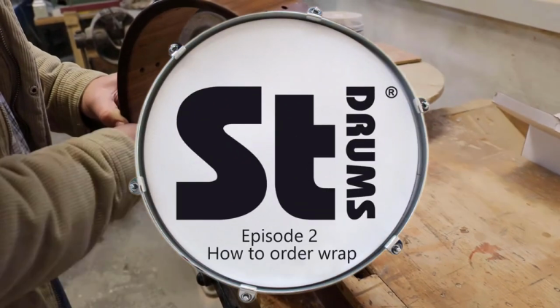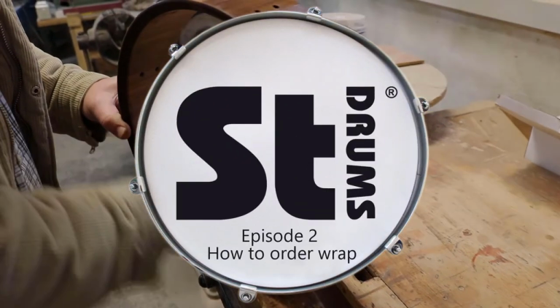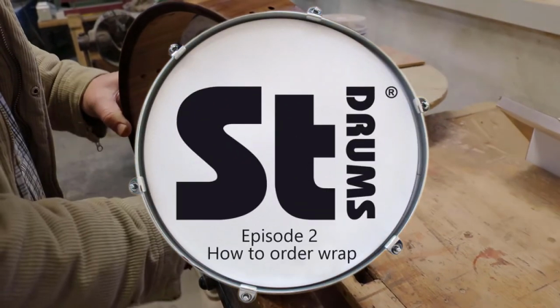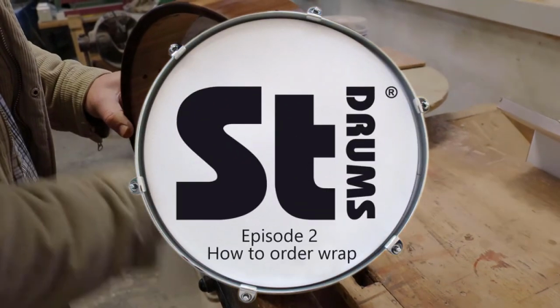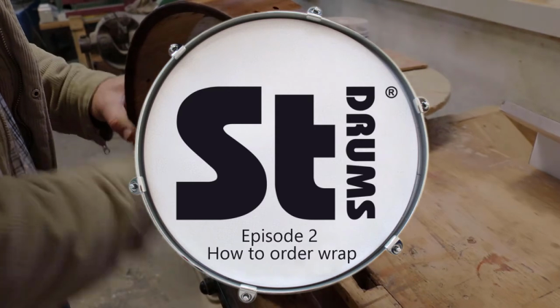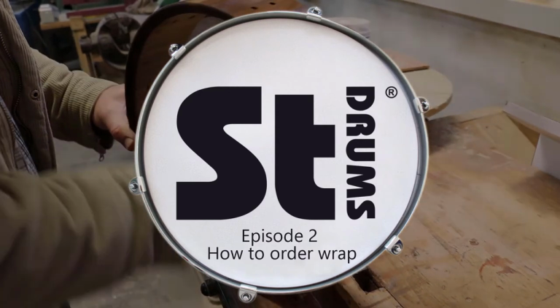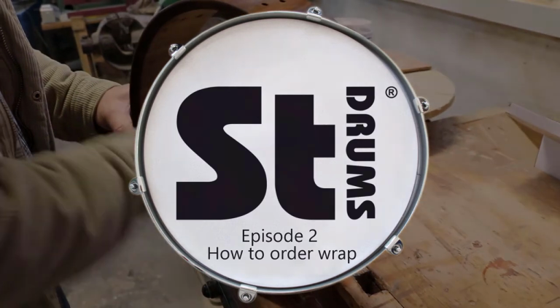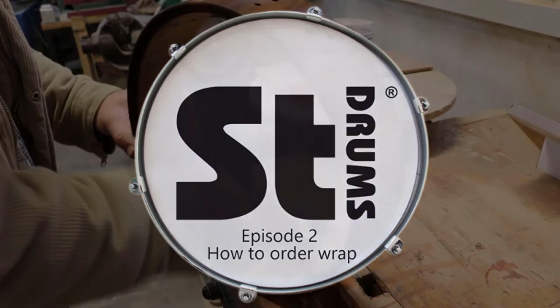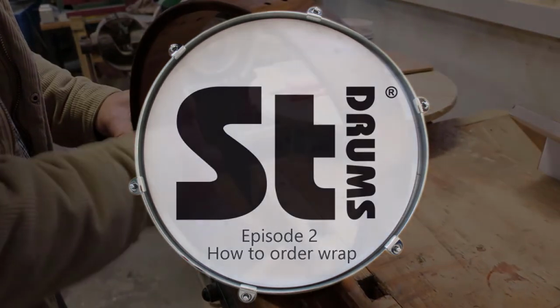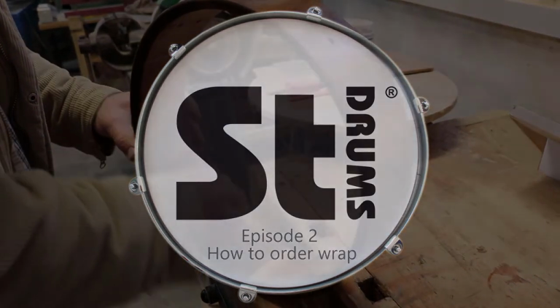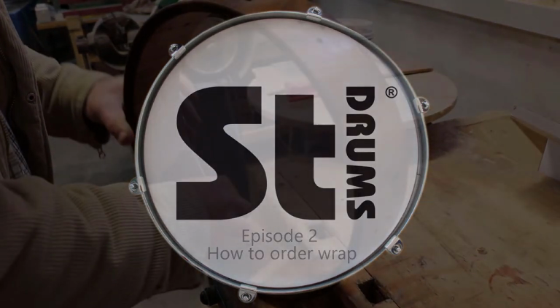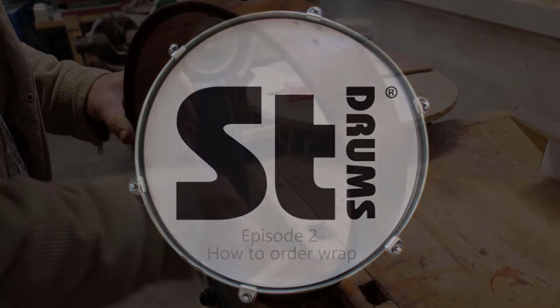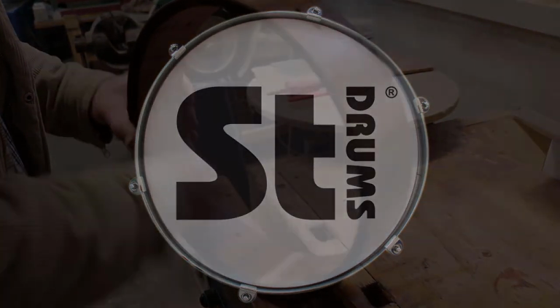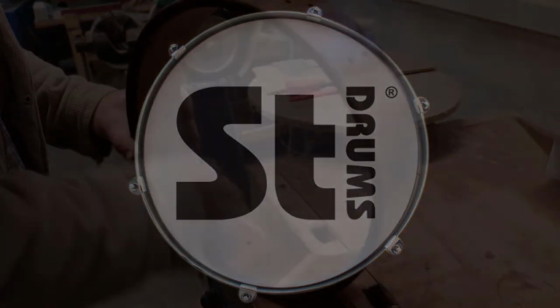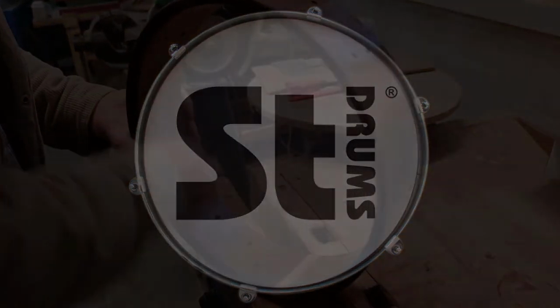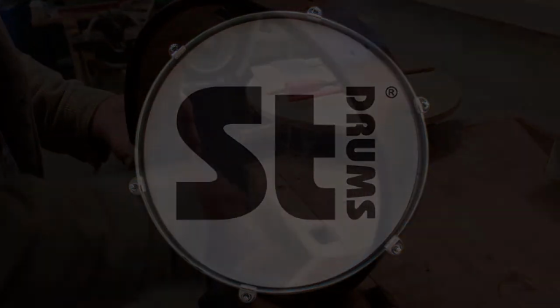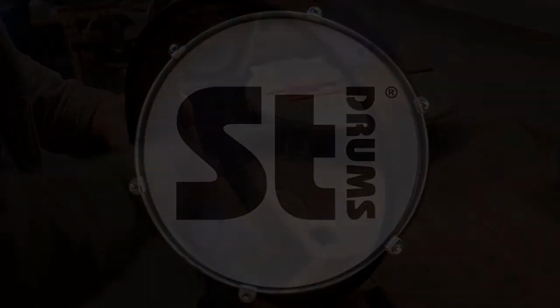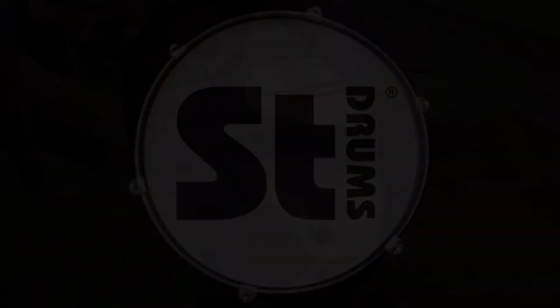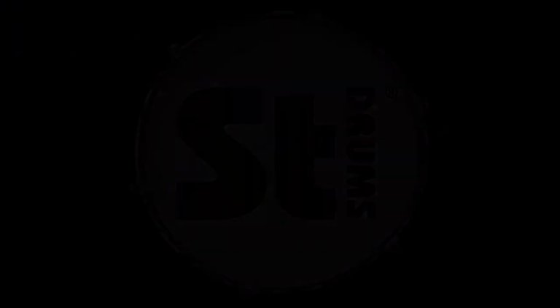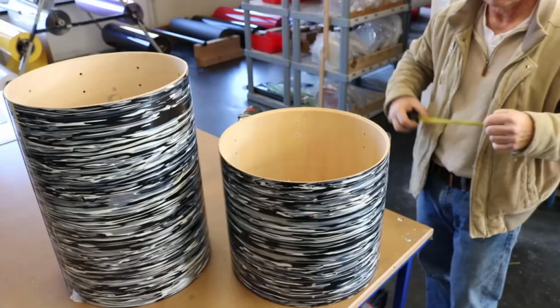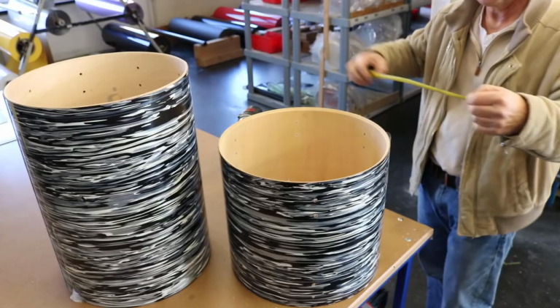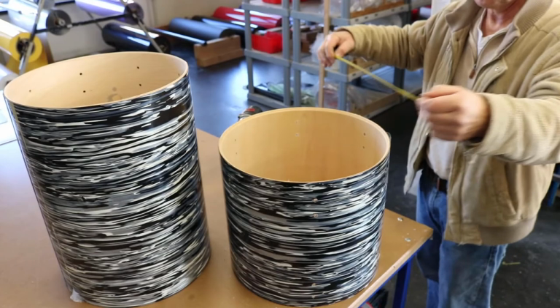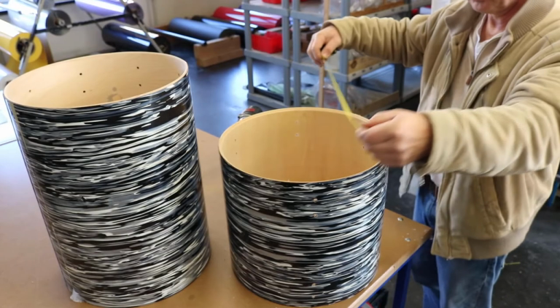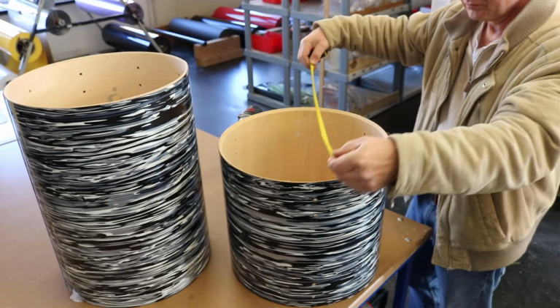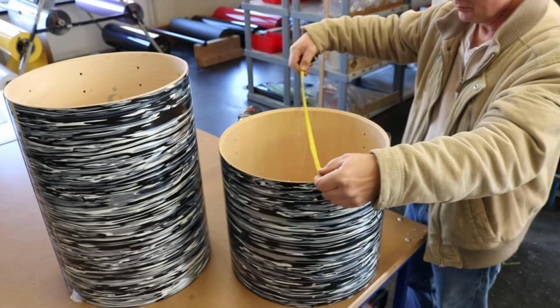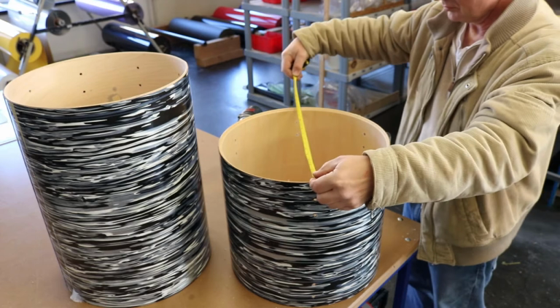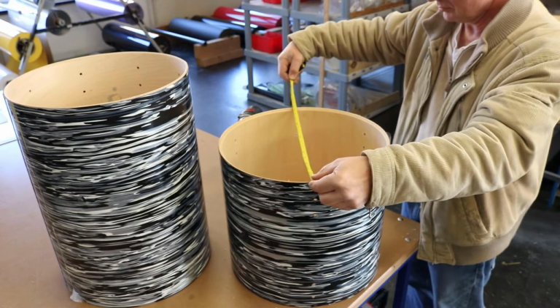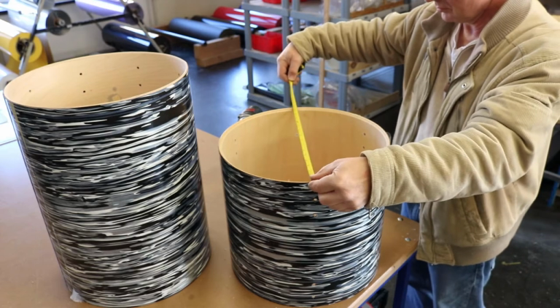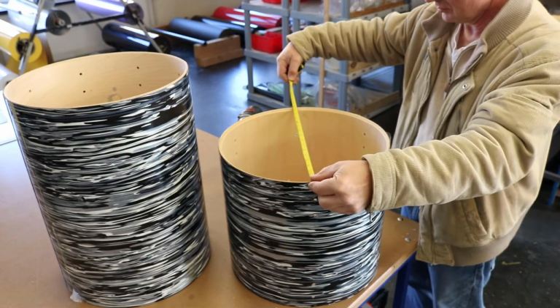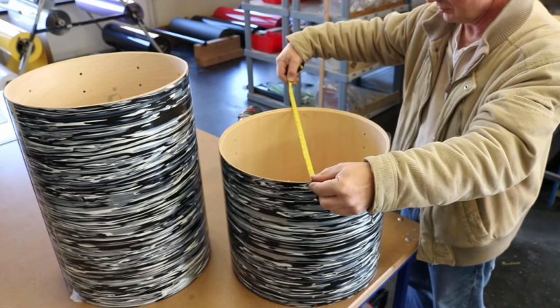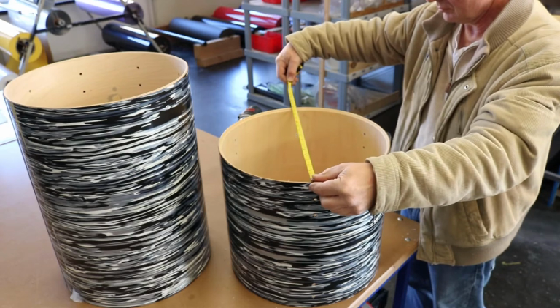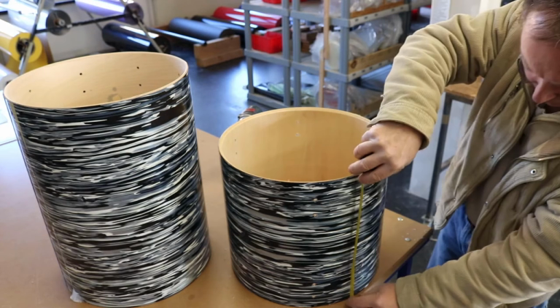Hi, I'm Jonas from STDrums and today I will show you how to order drum wrap. First of all, make sure you measure your drum the right way.